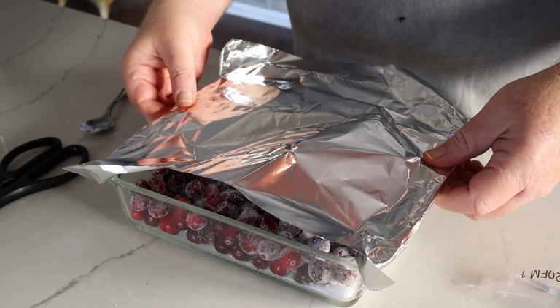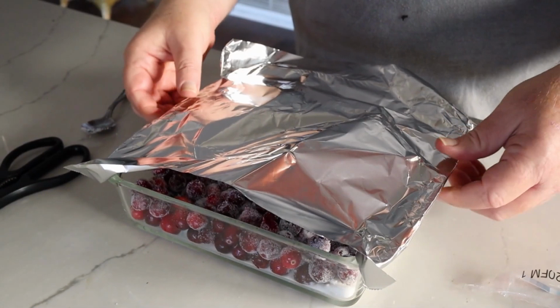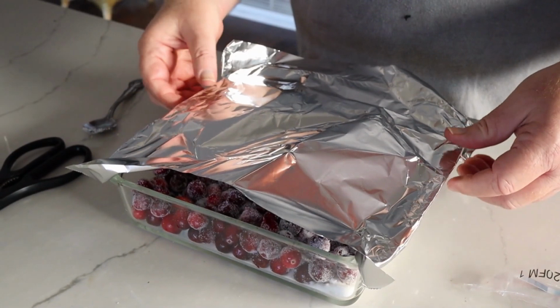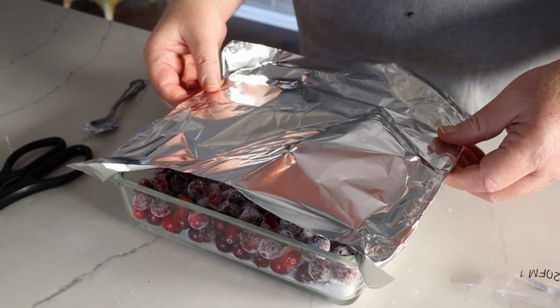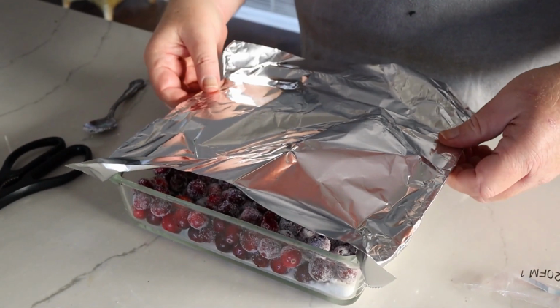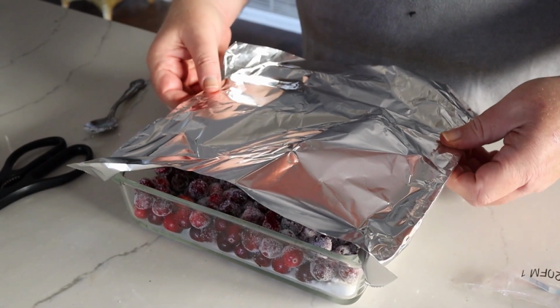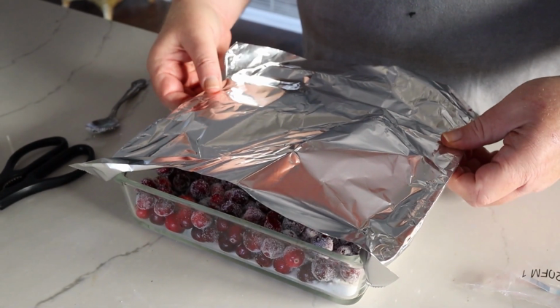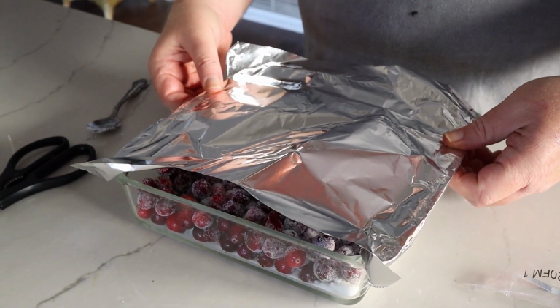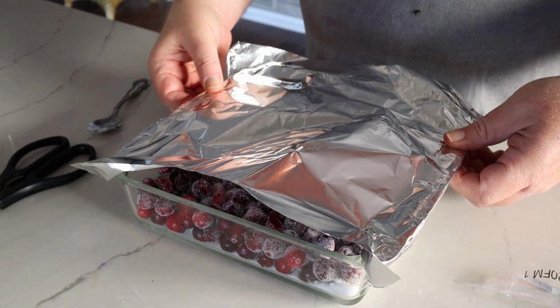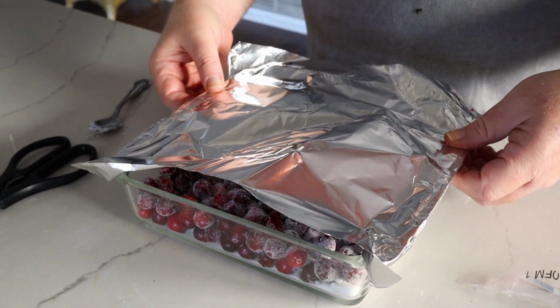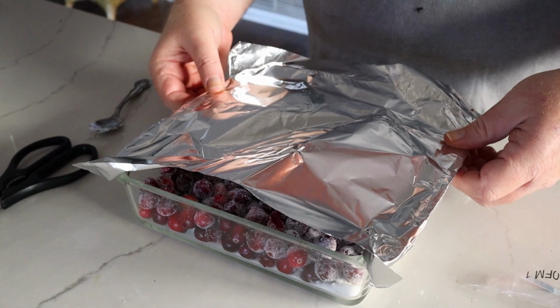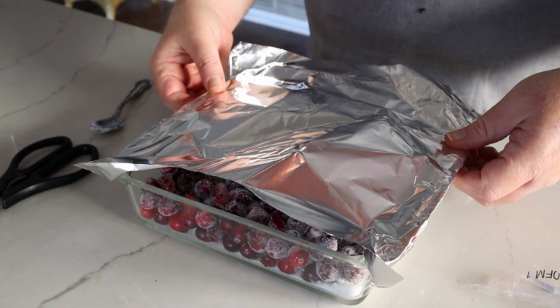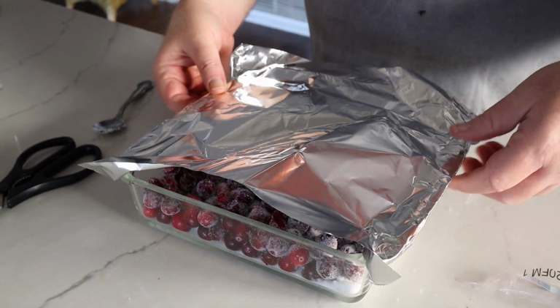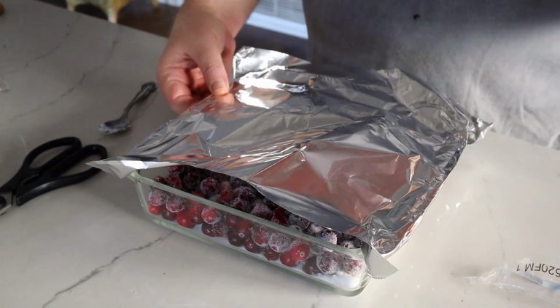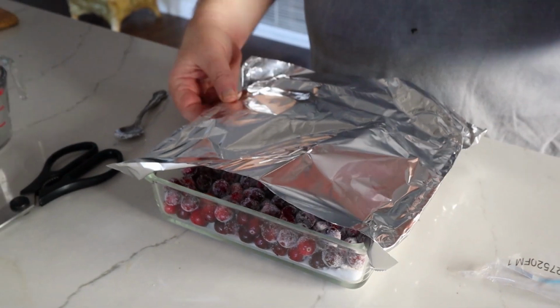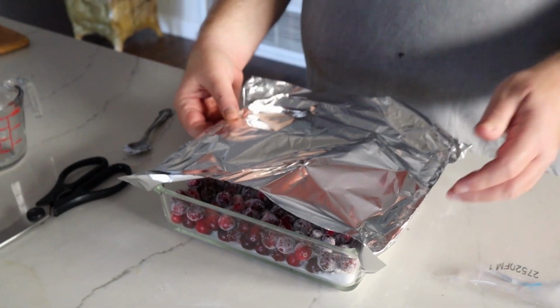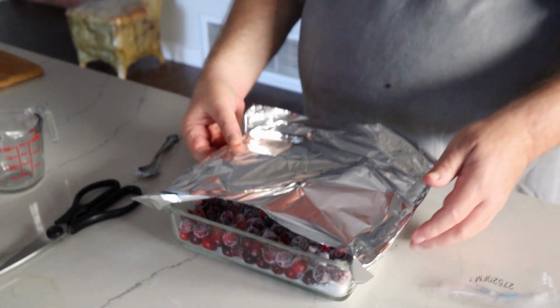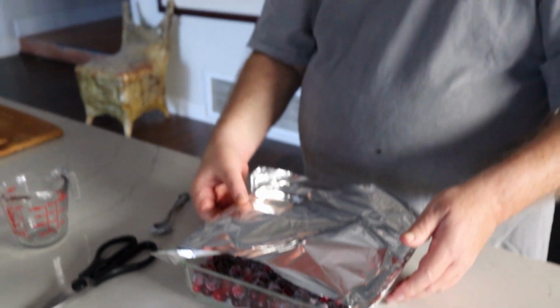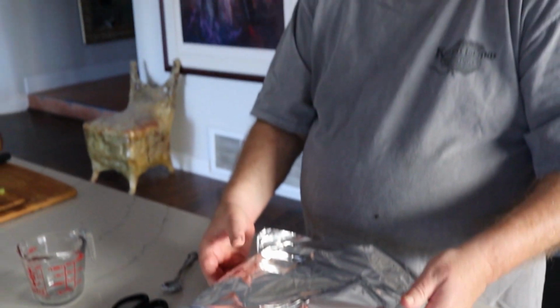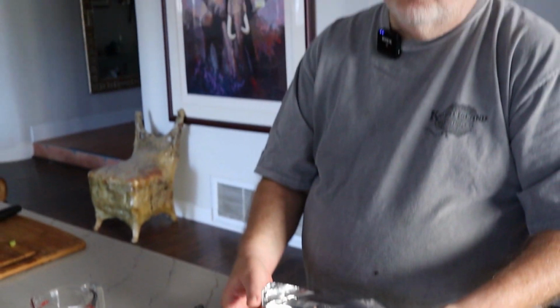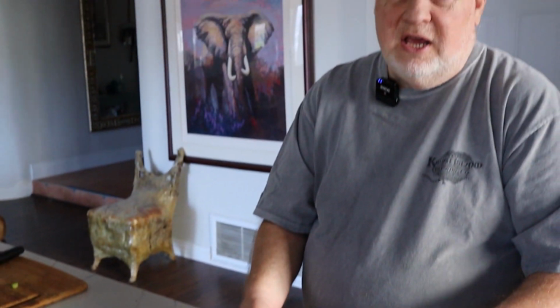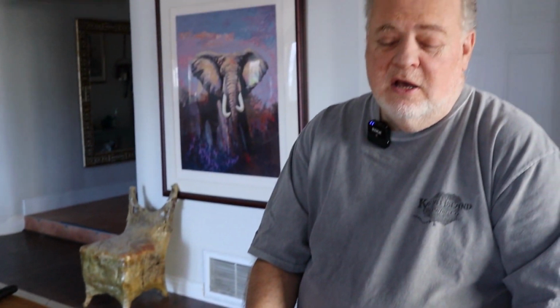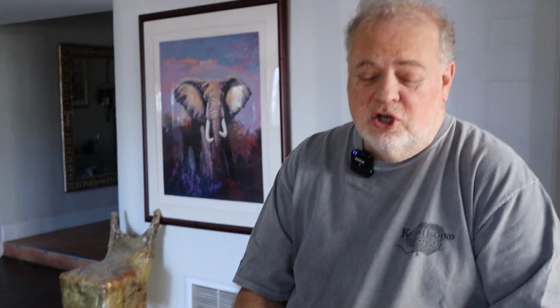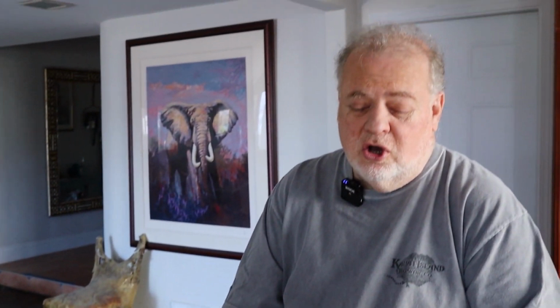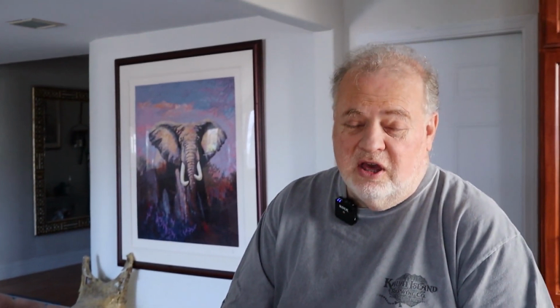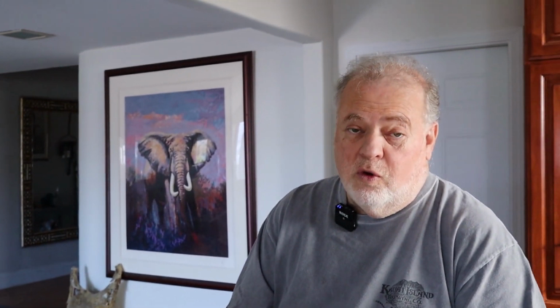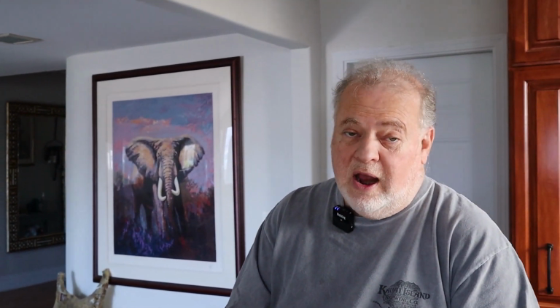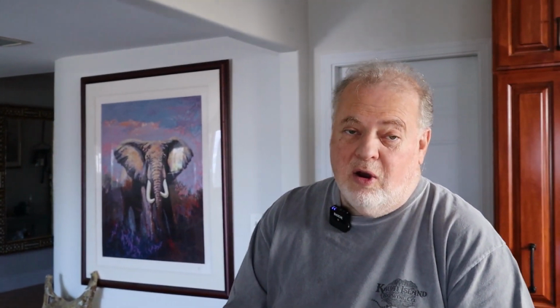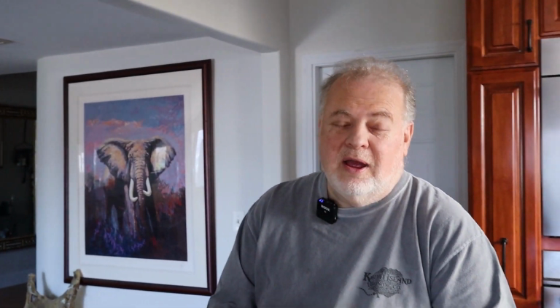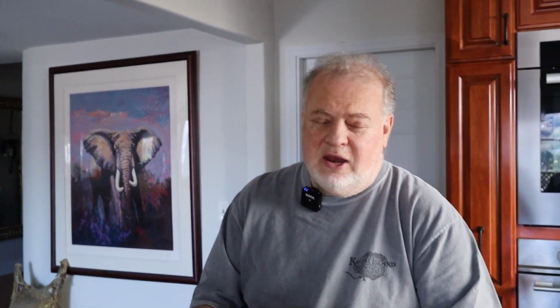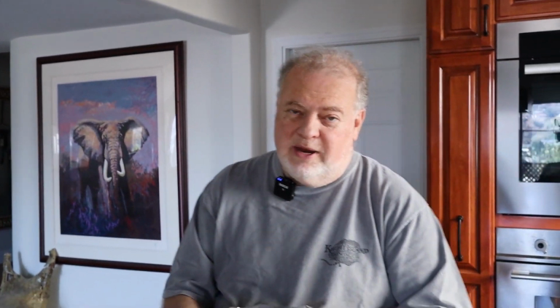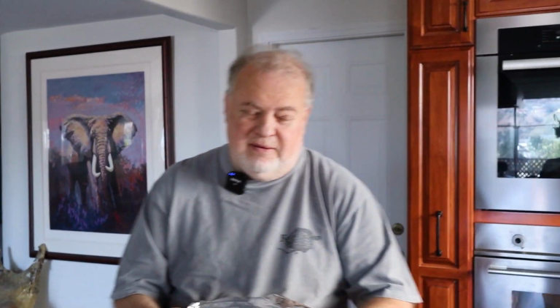This will bake at the same temperature as your turkey, so you can put it in the same oven with your turkey. Just cook this for one hour and you'll be done.